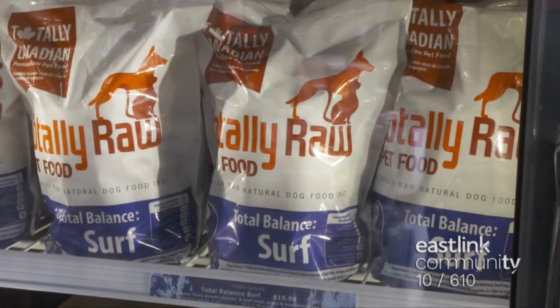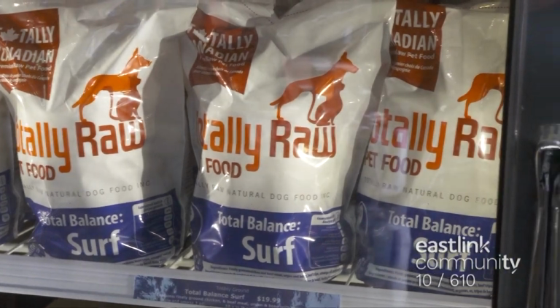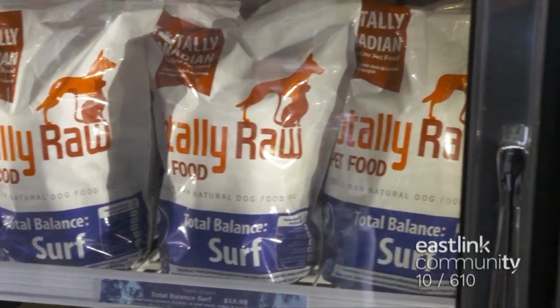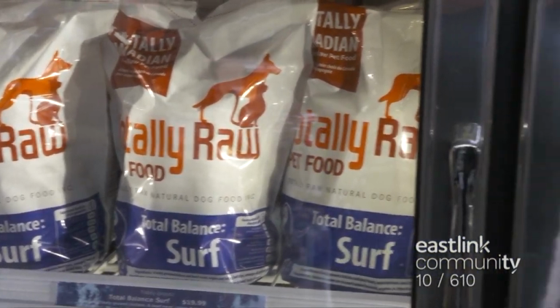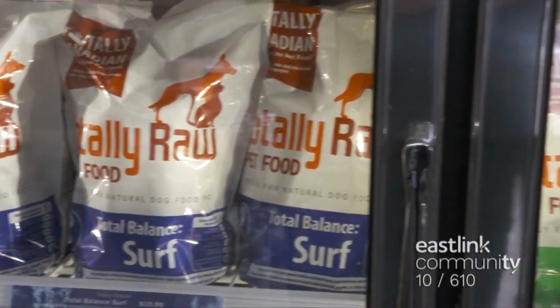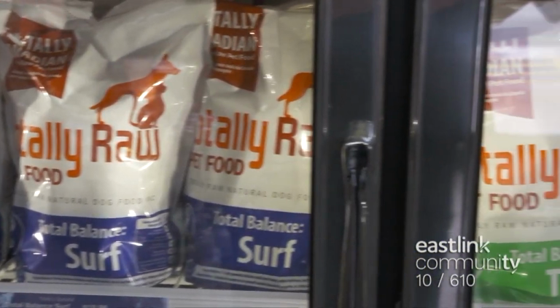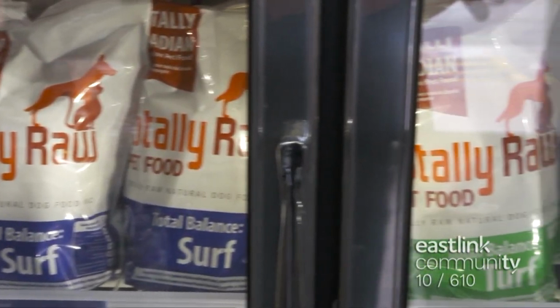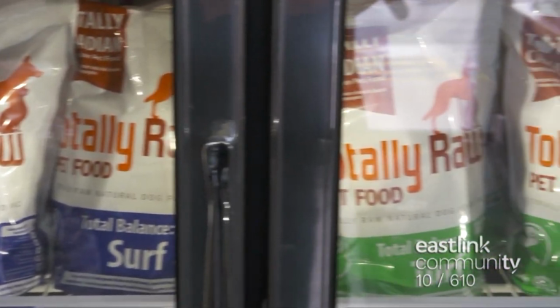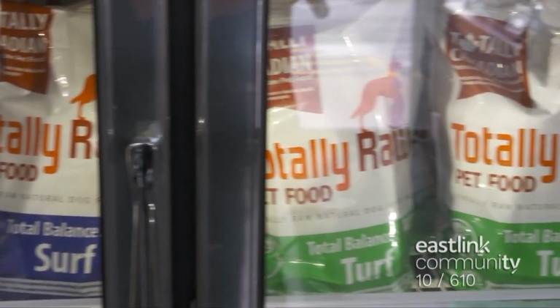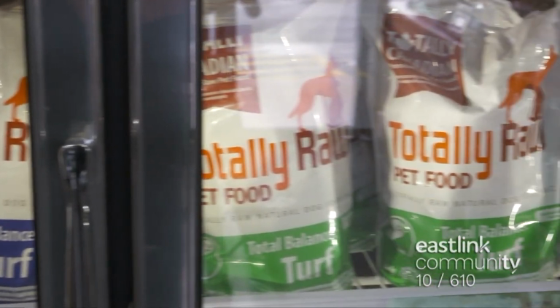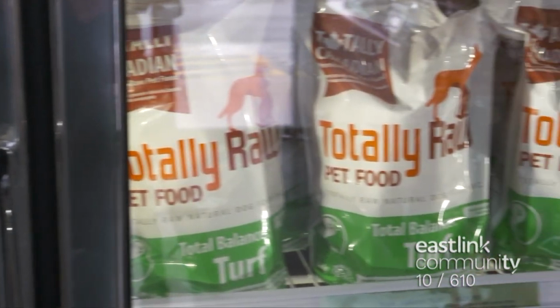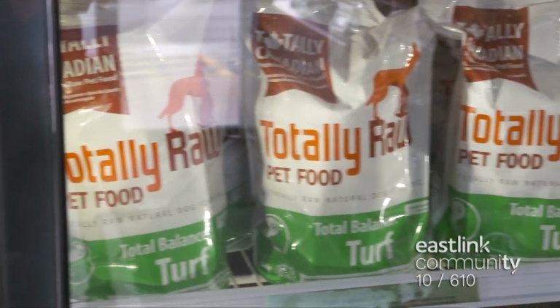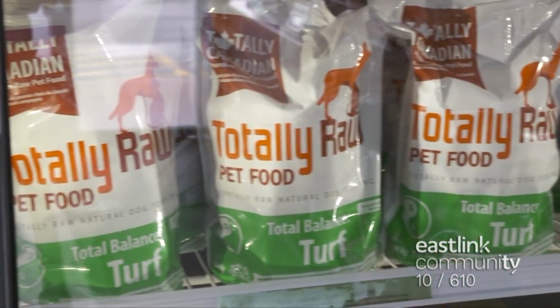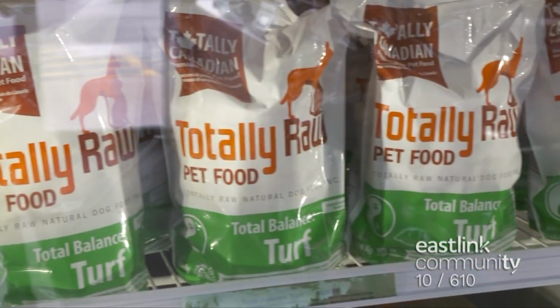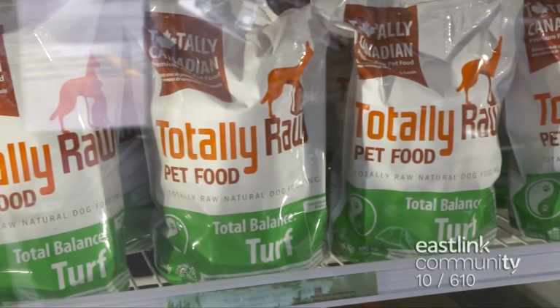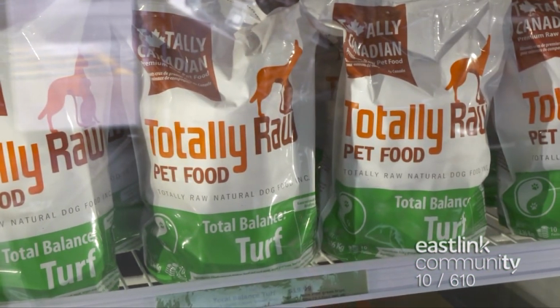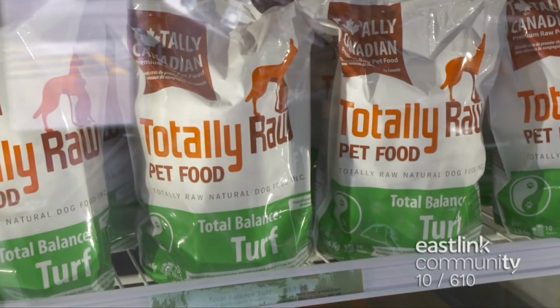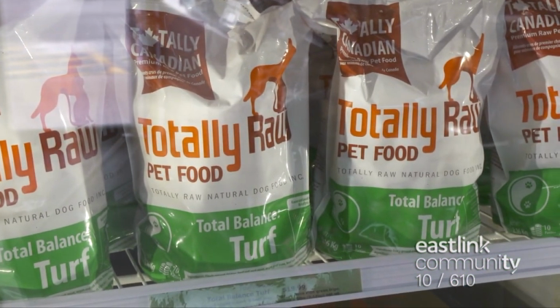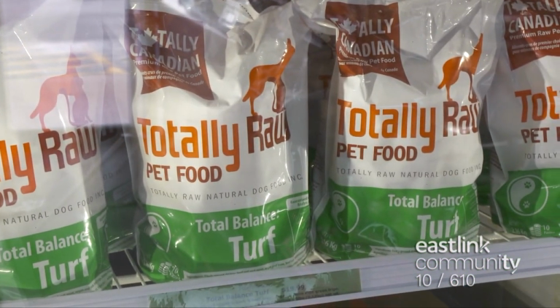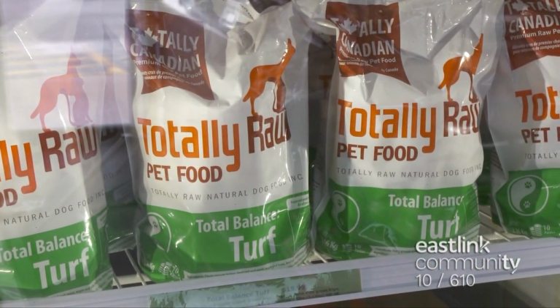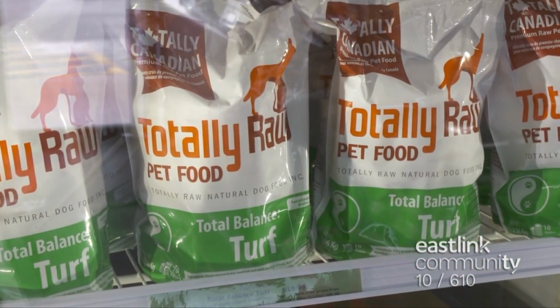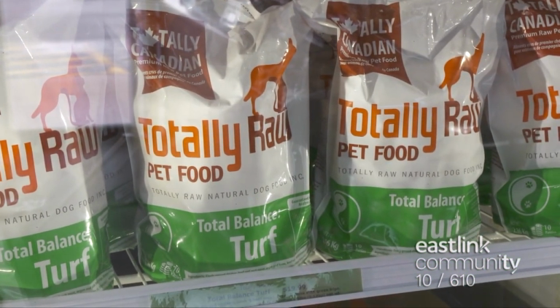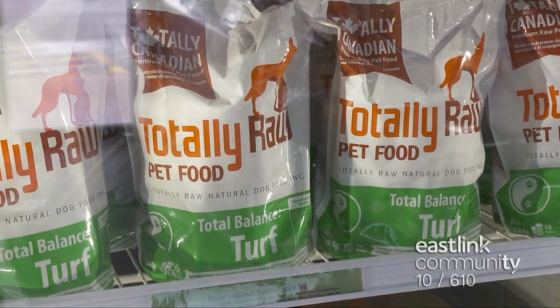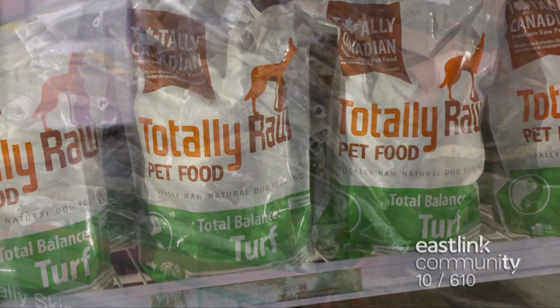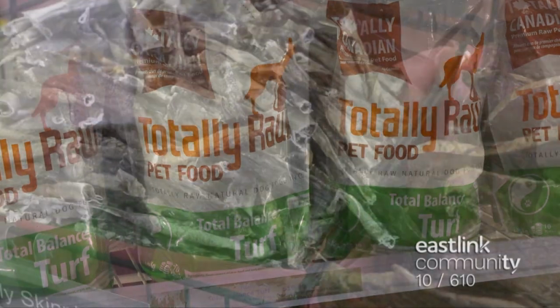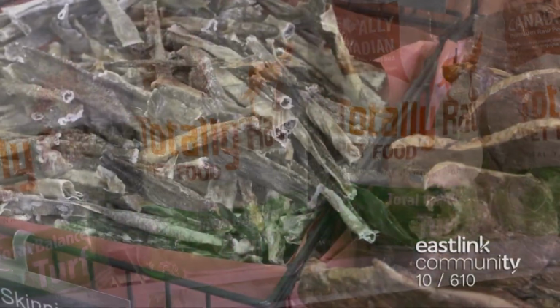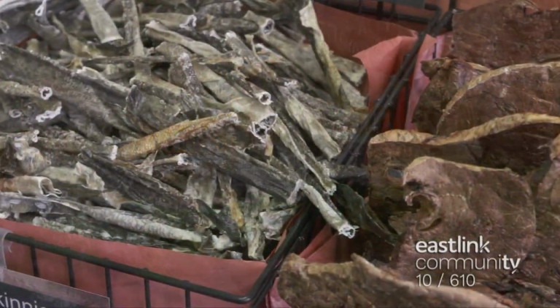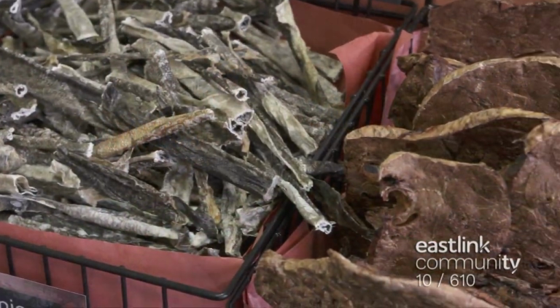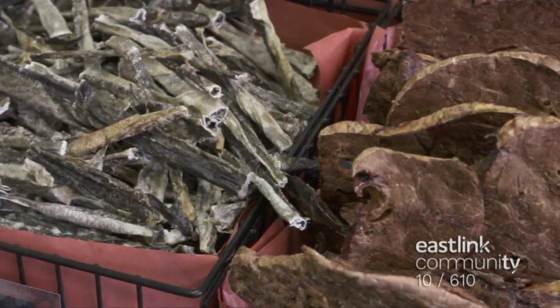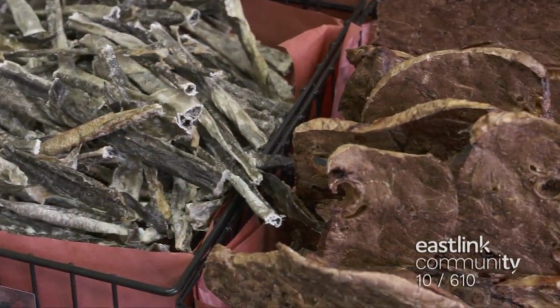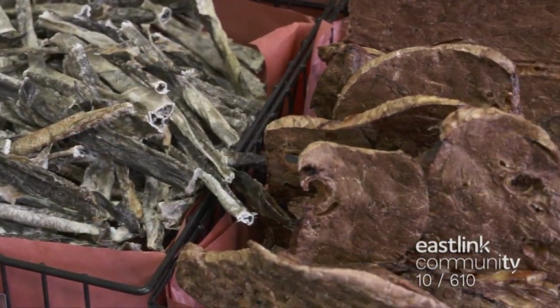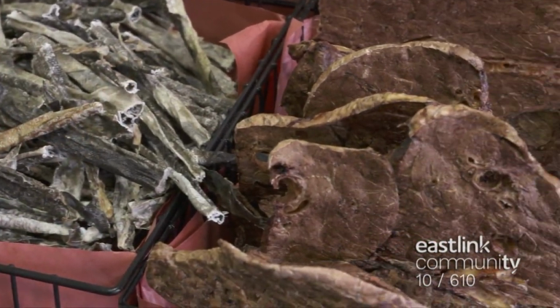Advocates for a raw pet food diet are strong believers that whole, simple food is better for pets than processed food.